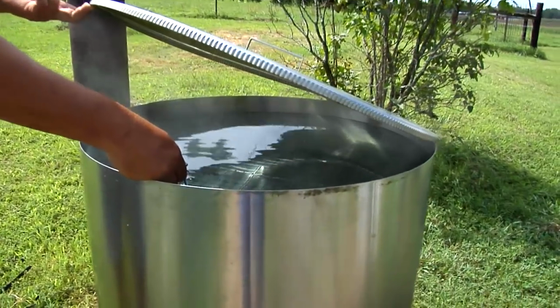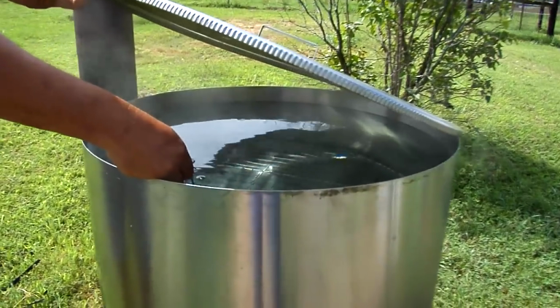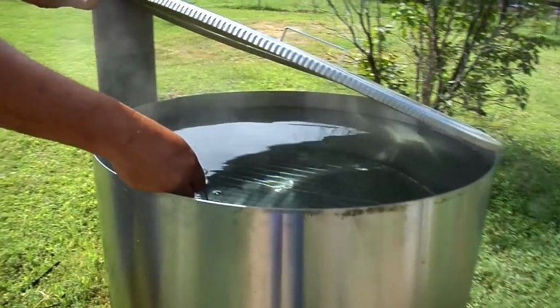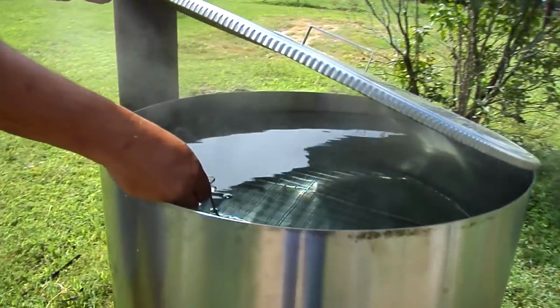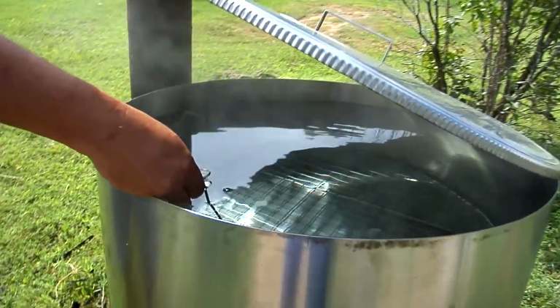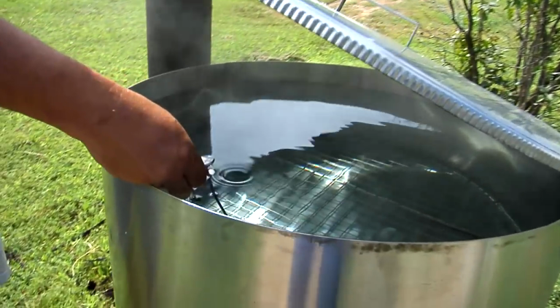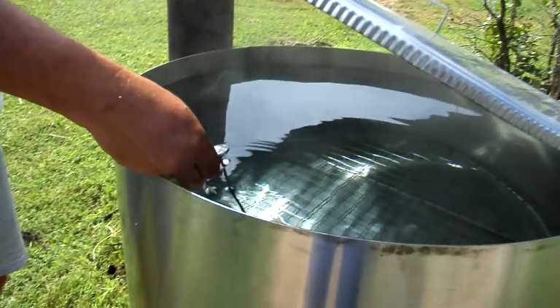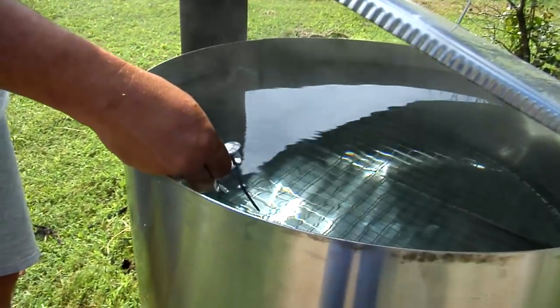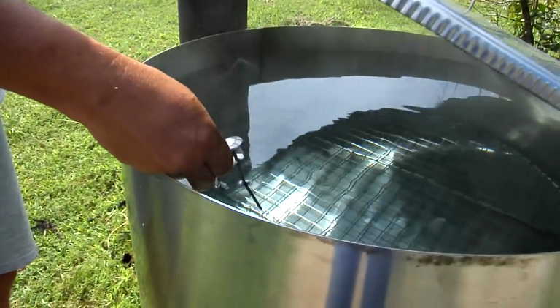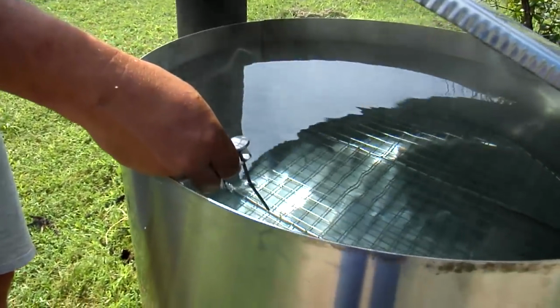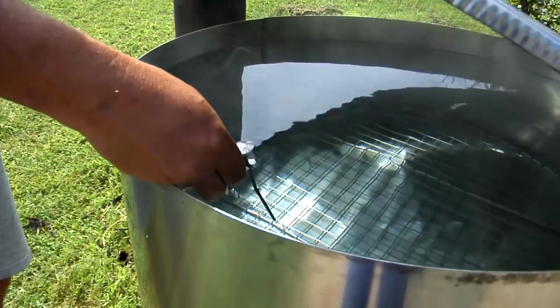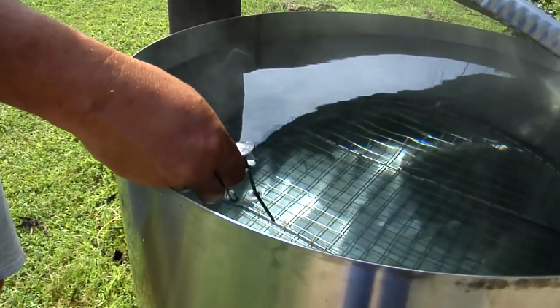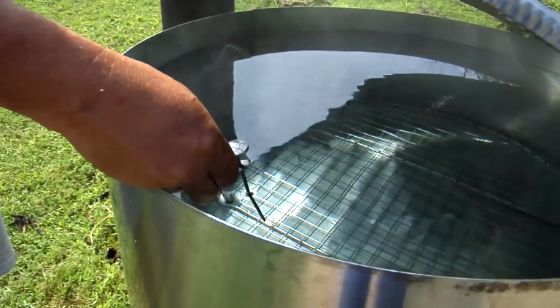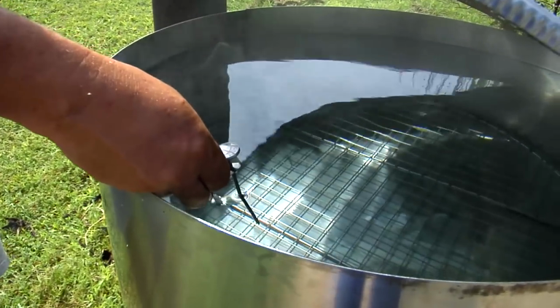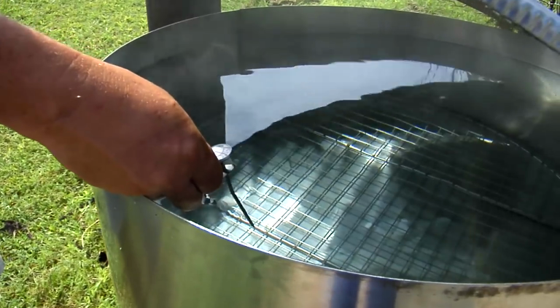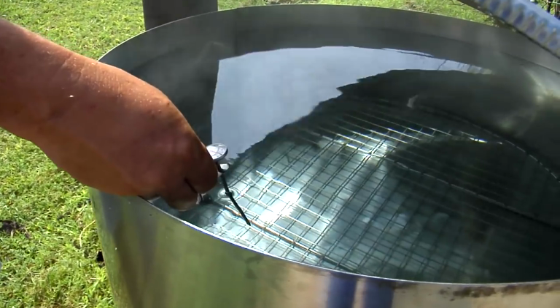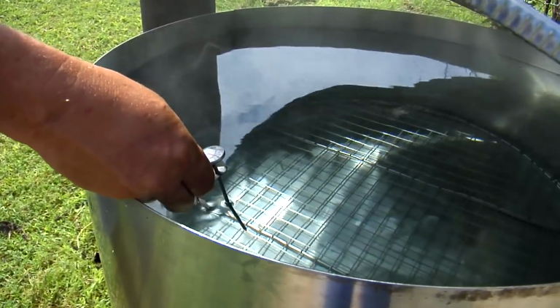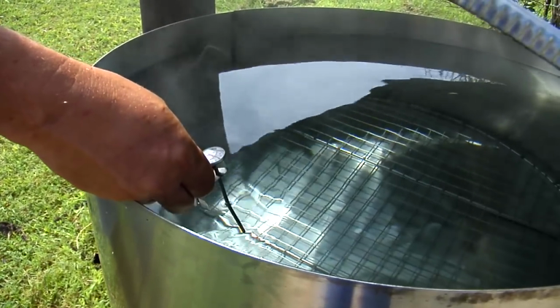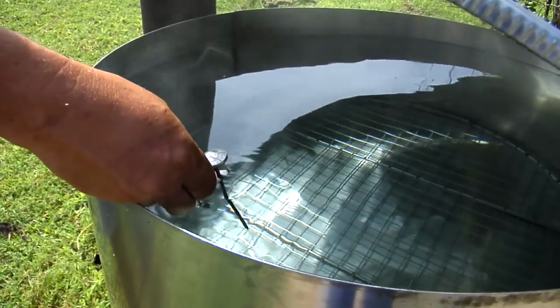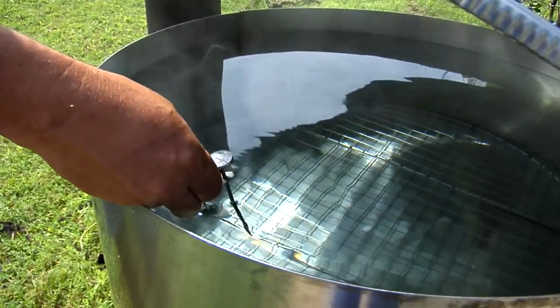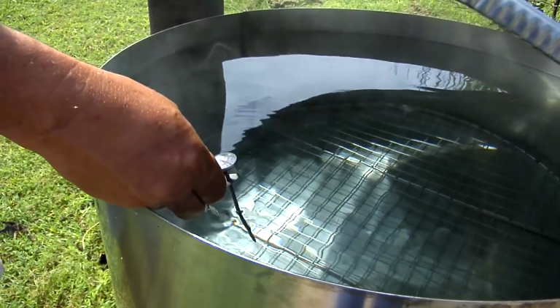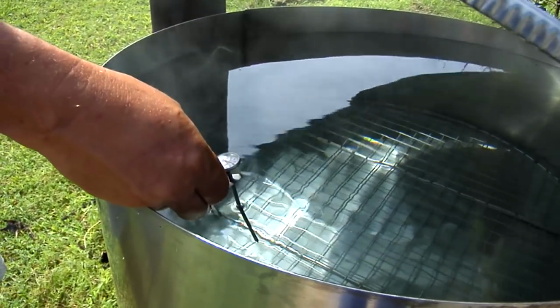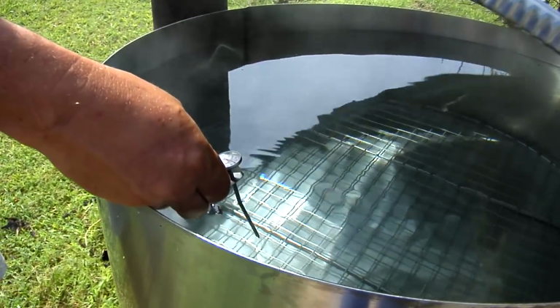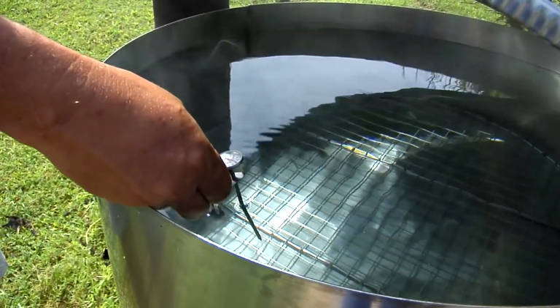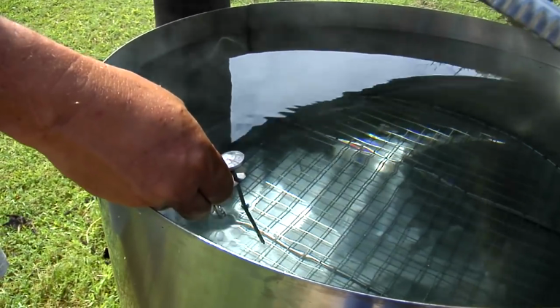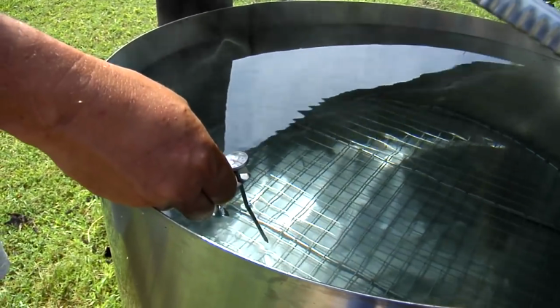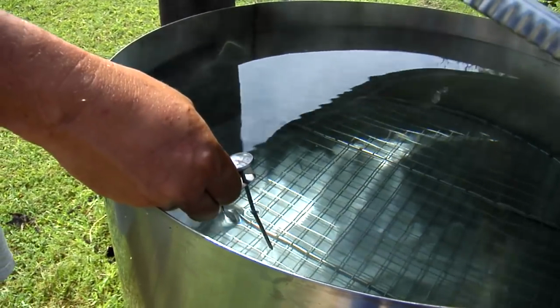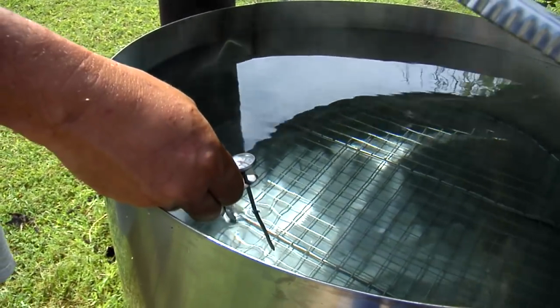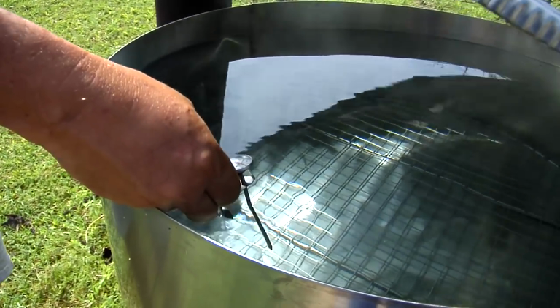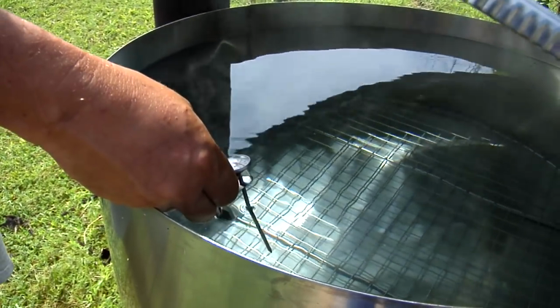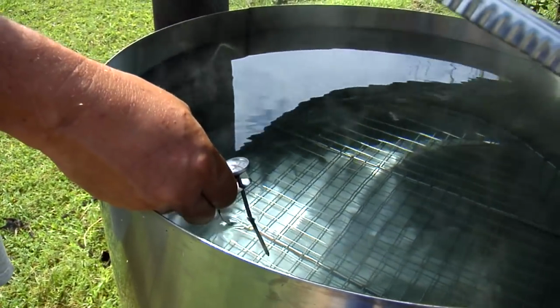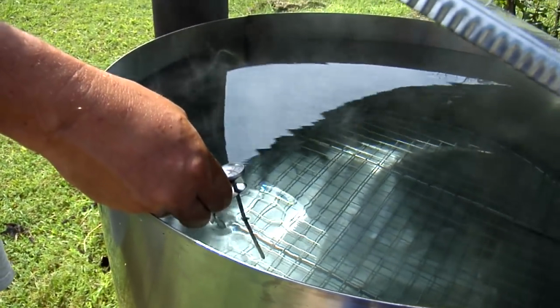It's been 20 minutes. The water's about 150 degrees — ready for laundry.